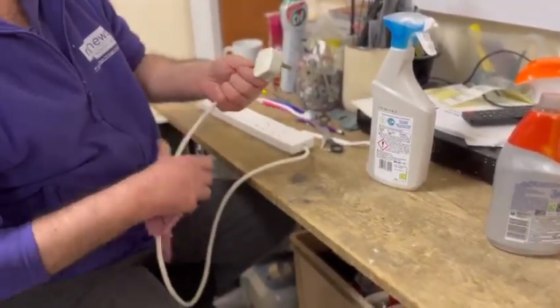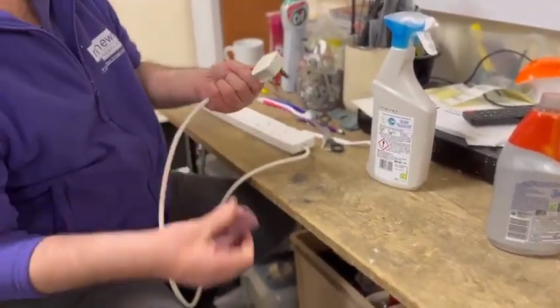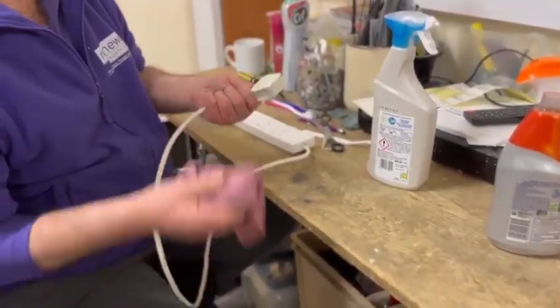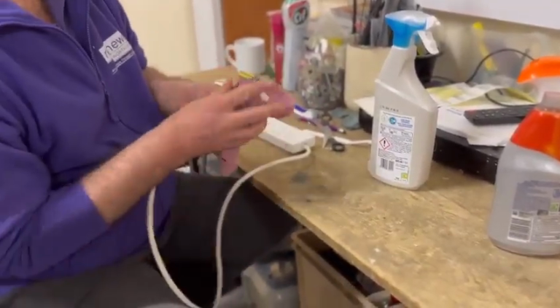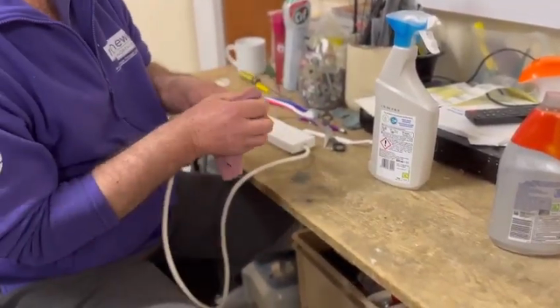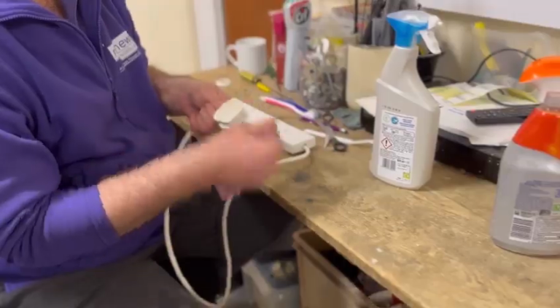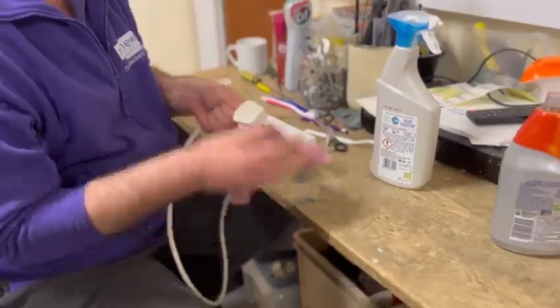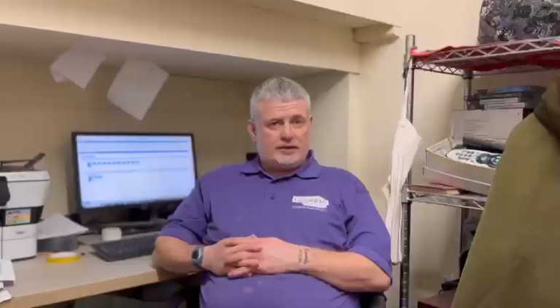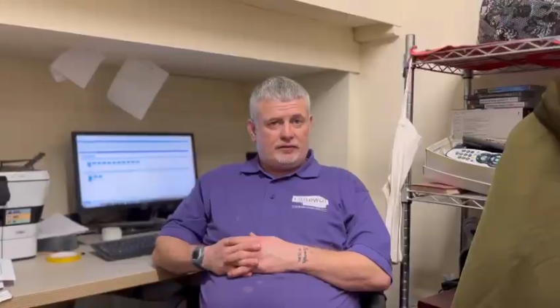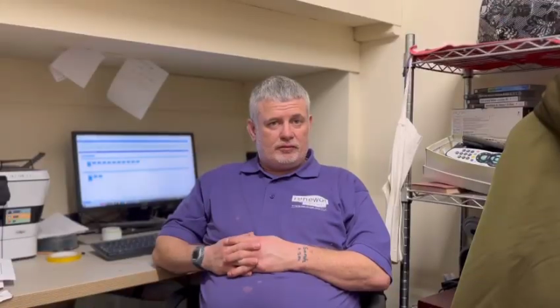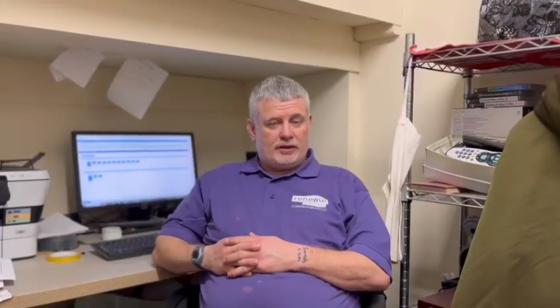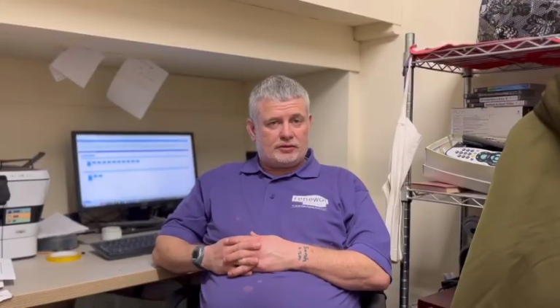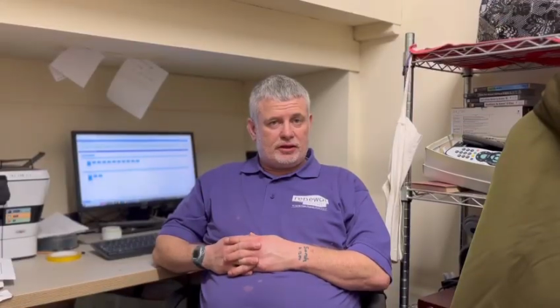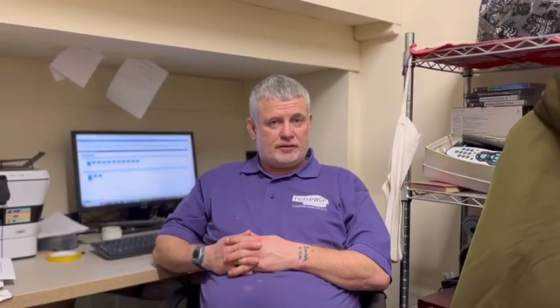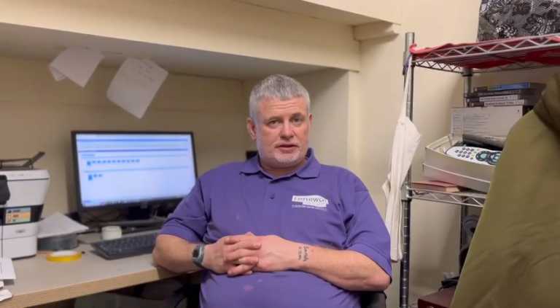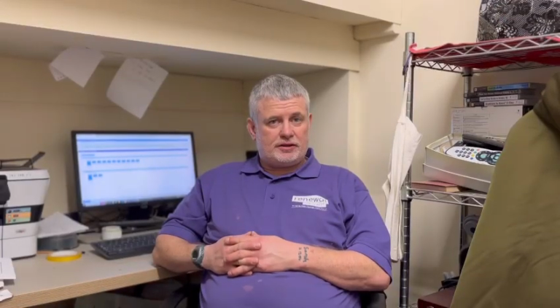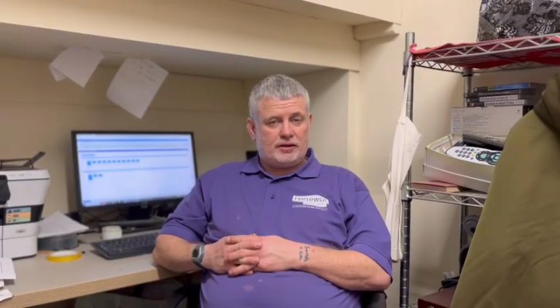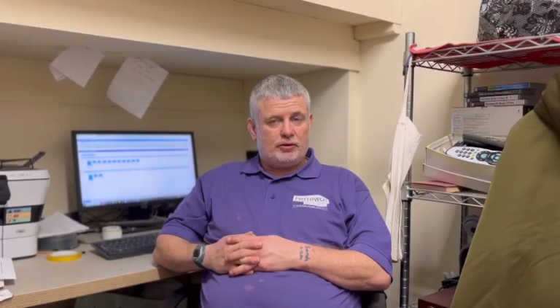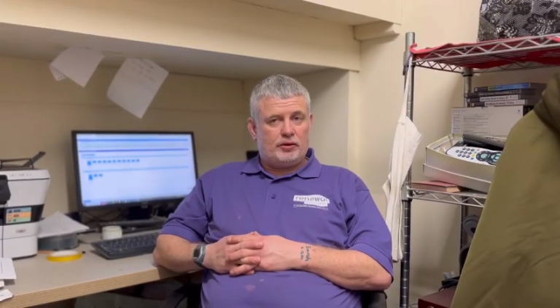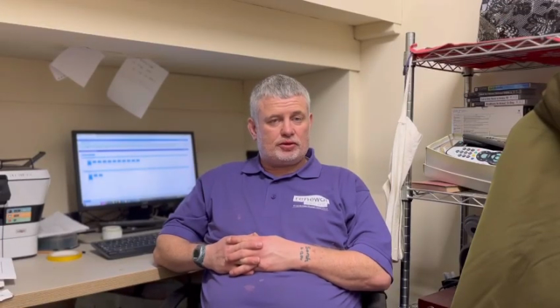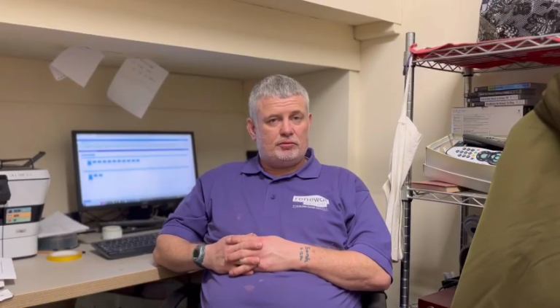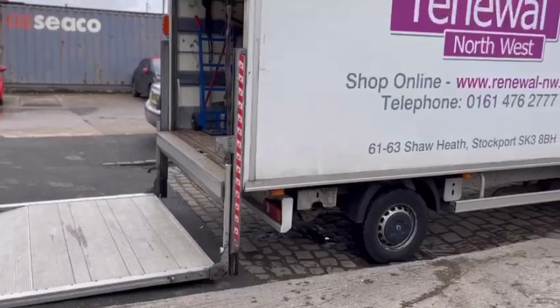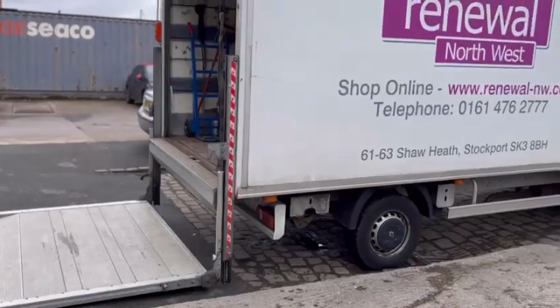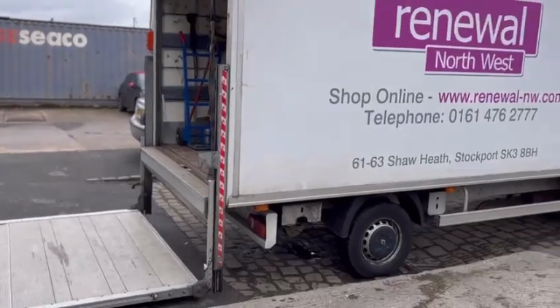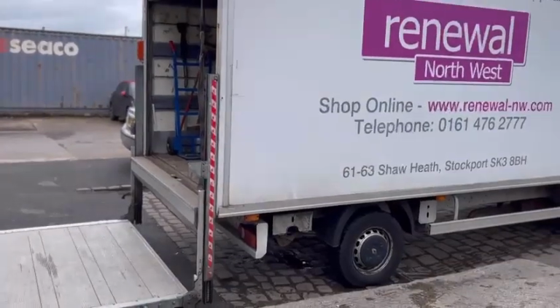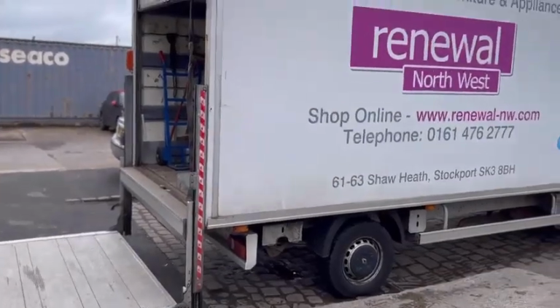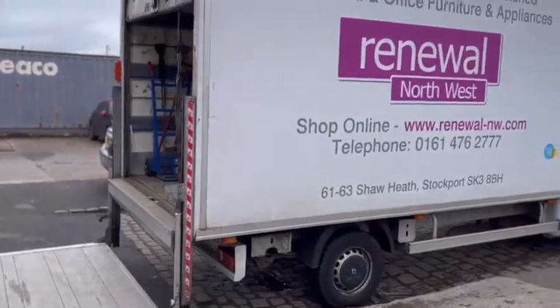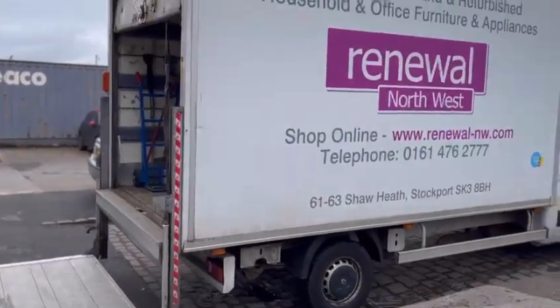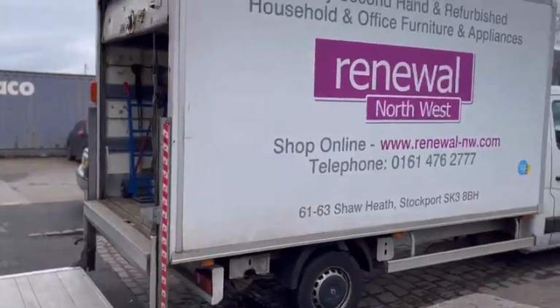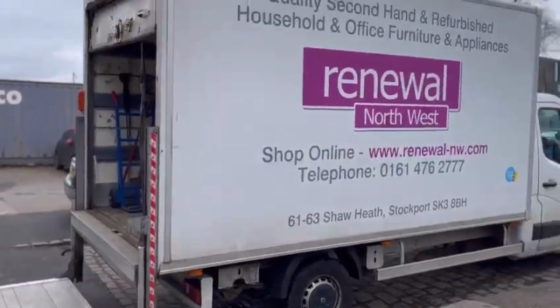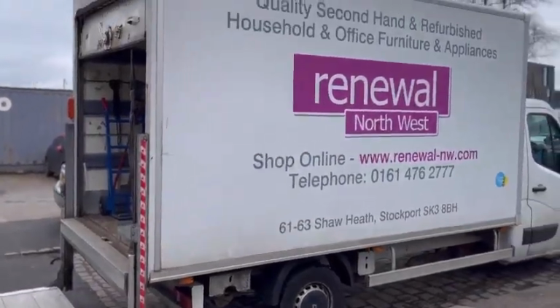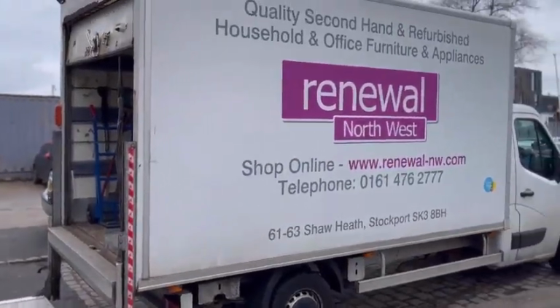We get some items donated from house clearances, but we also buy from a company in town.